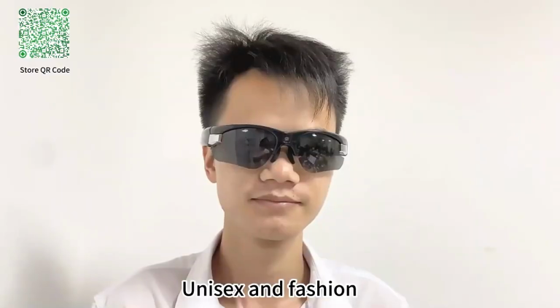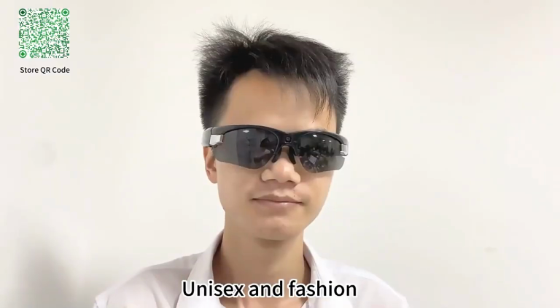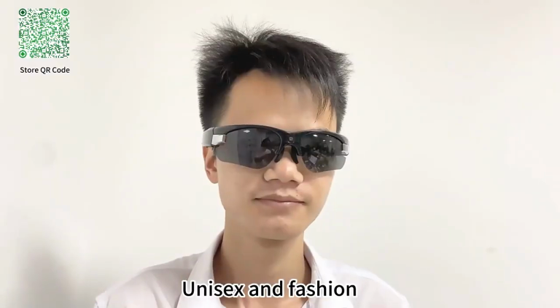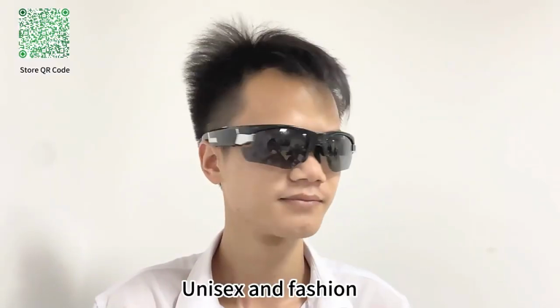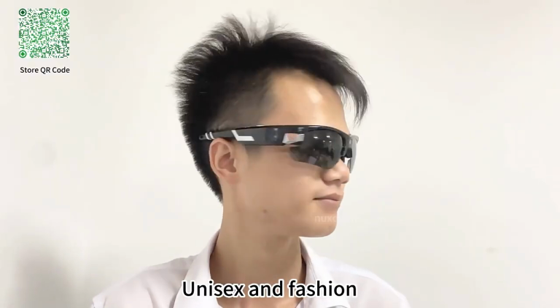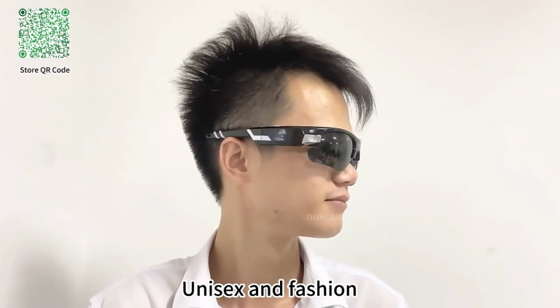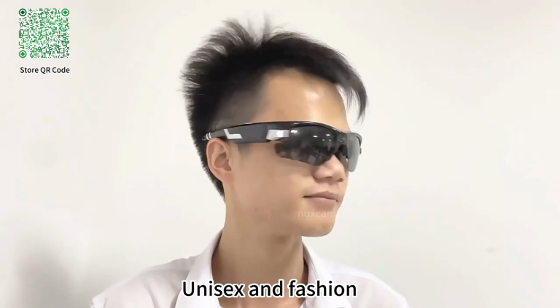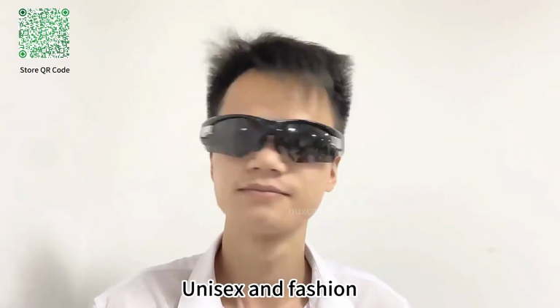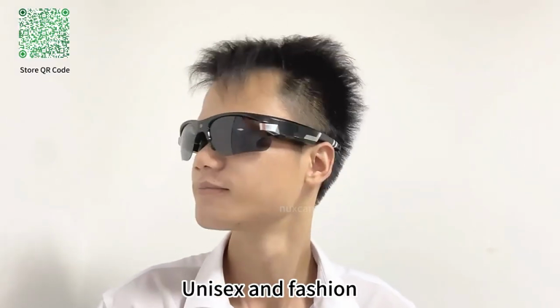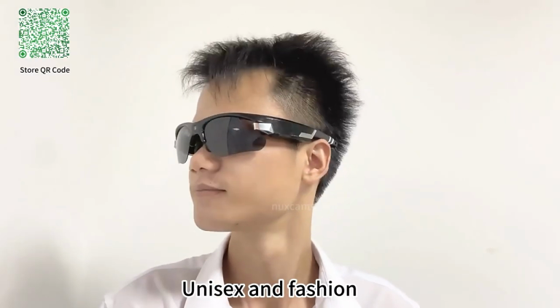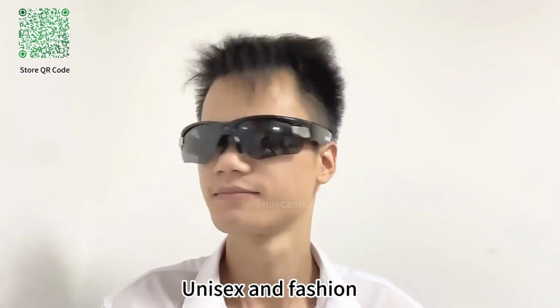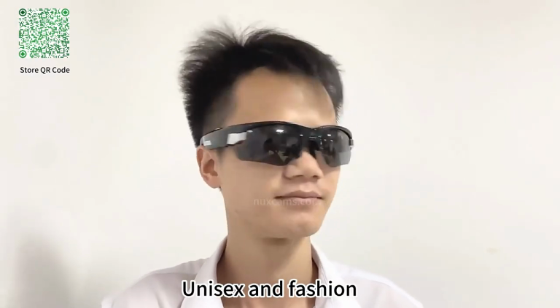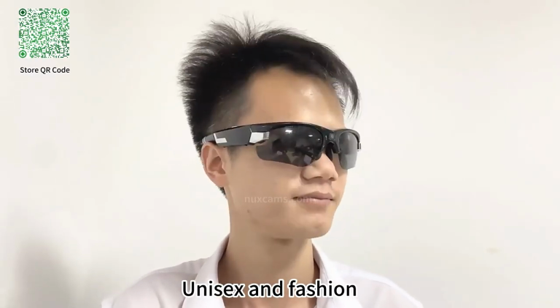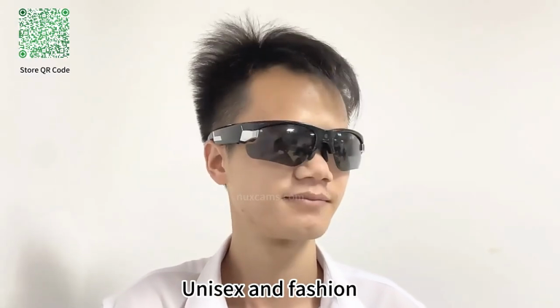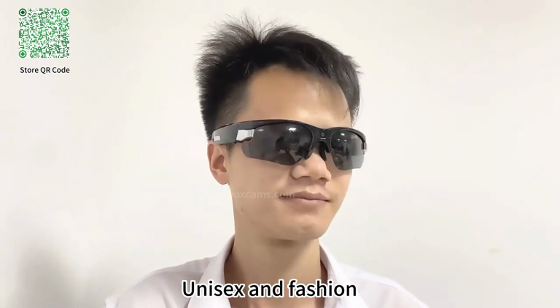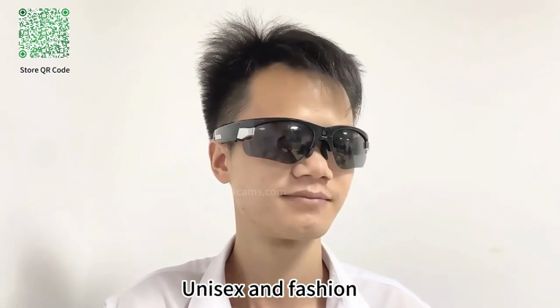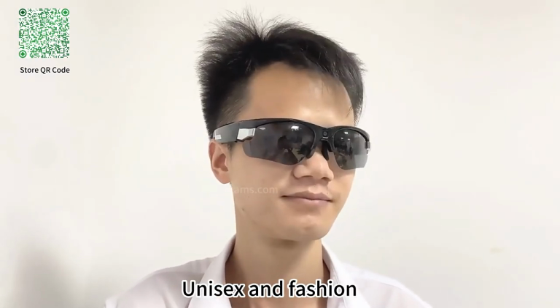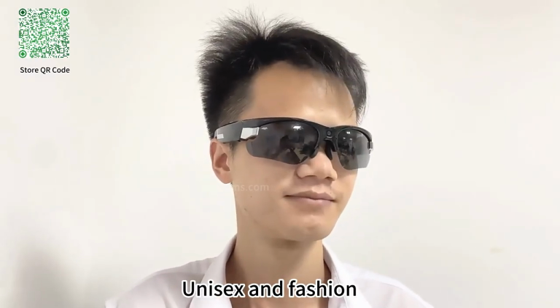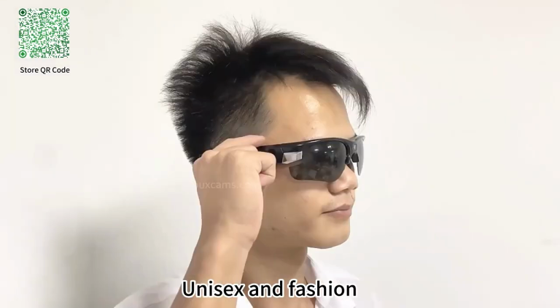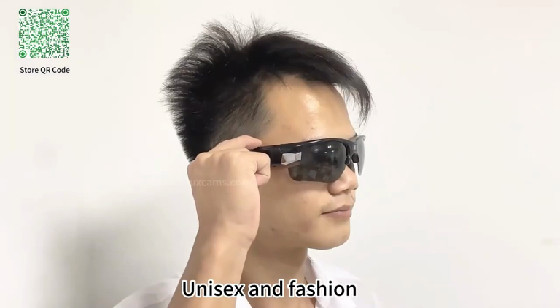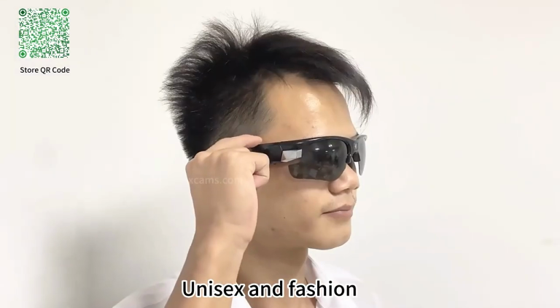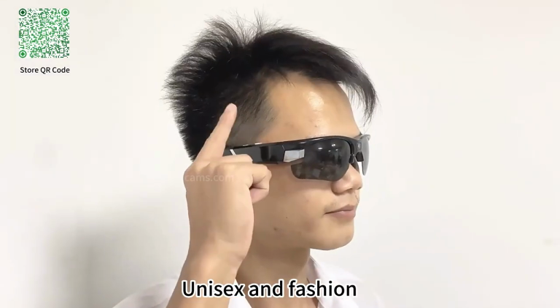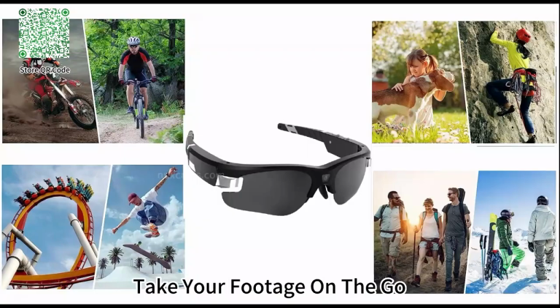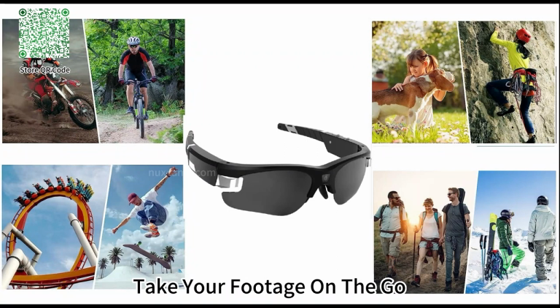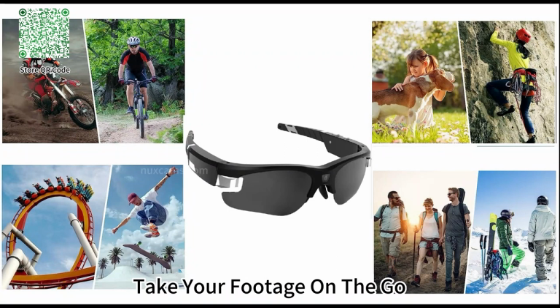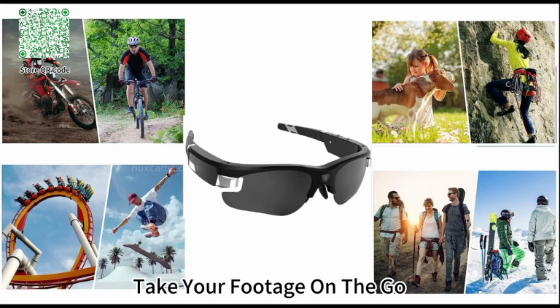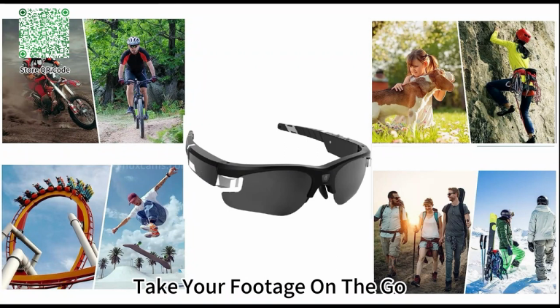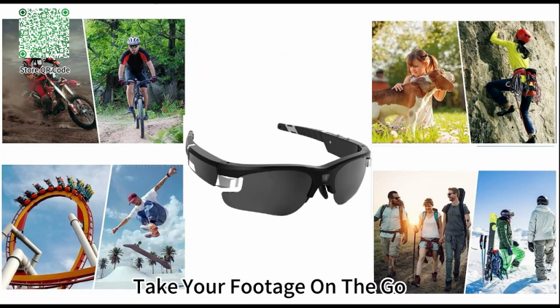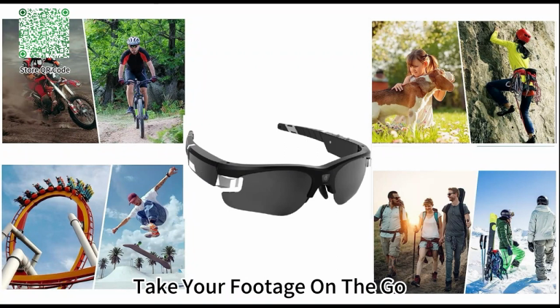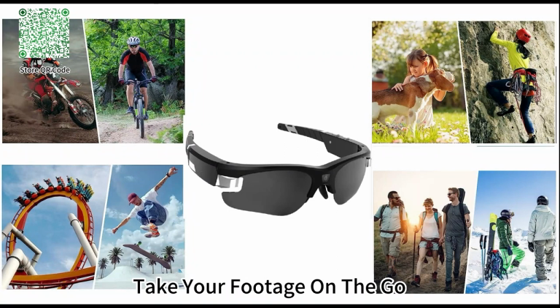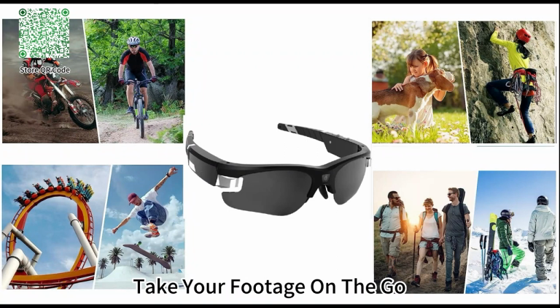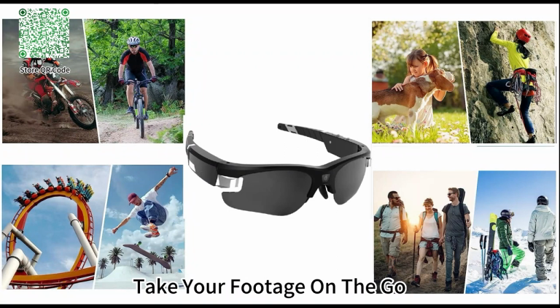It is unisex and fashion. Take your footage on the go.